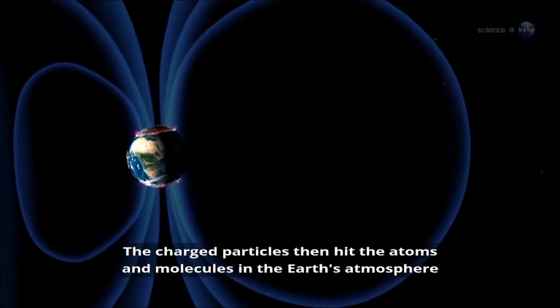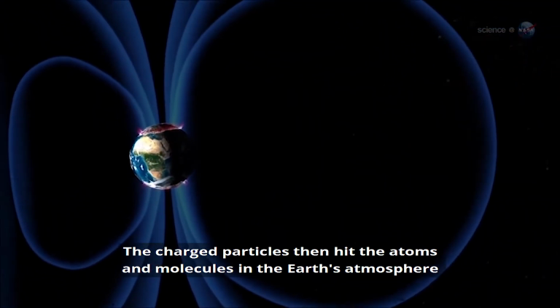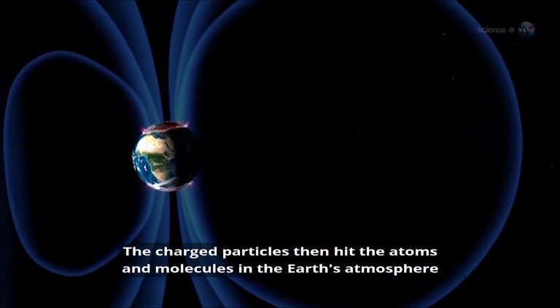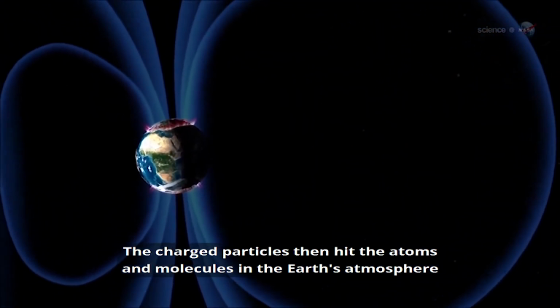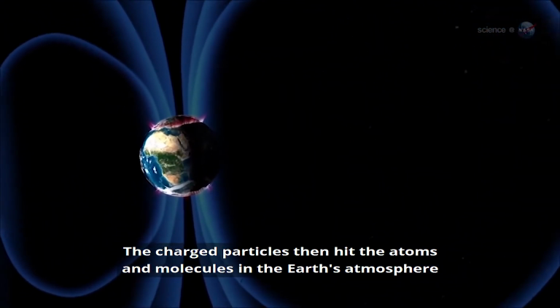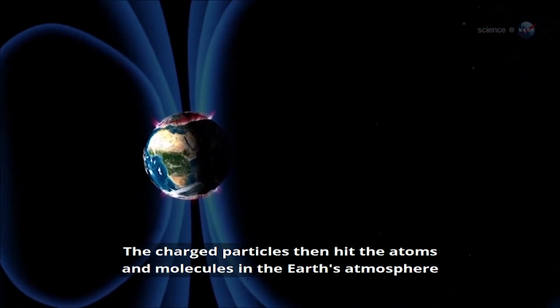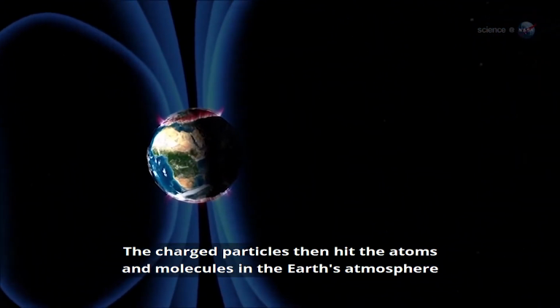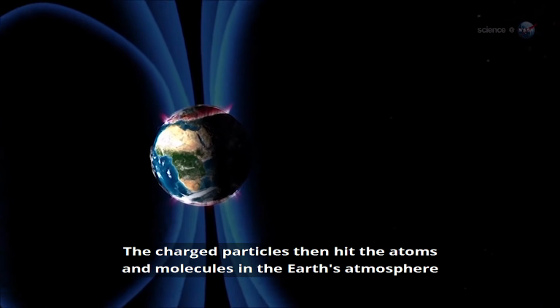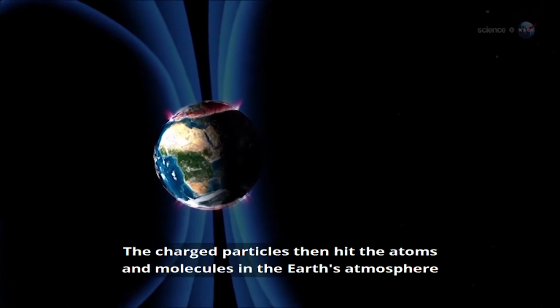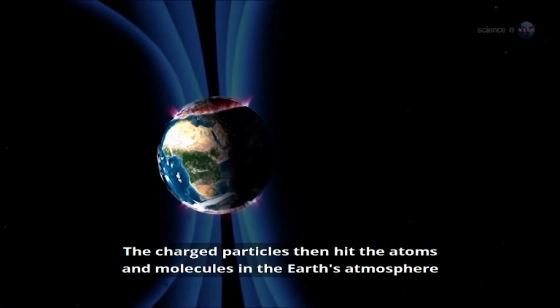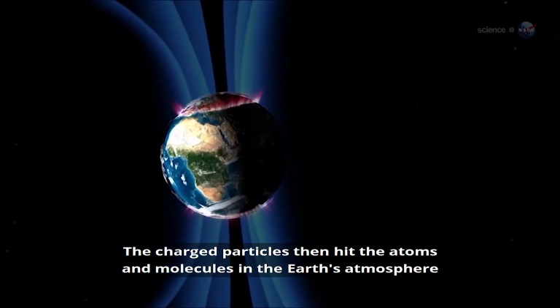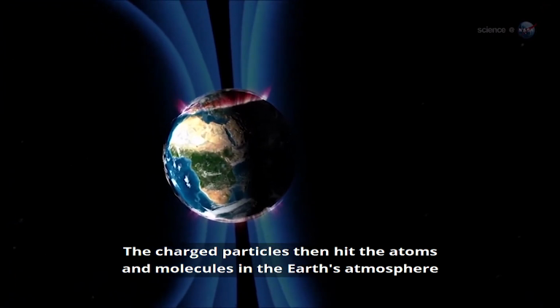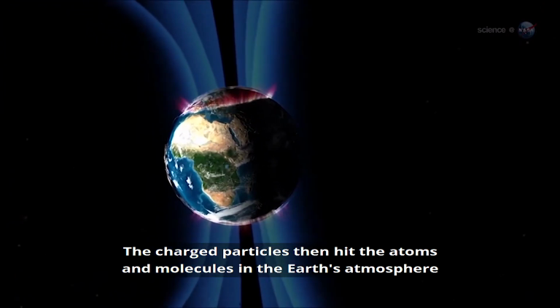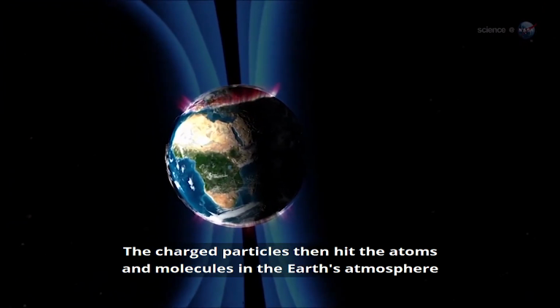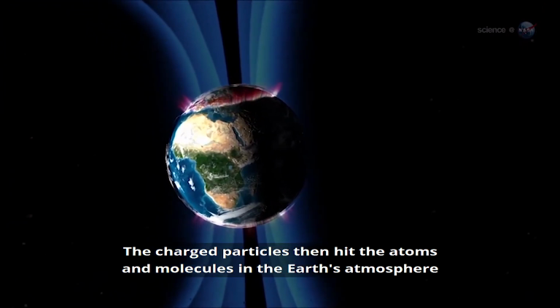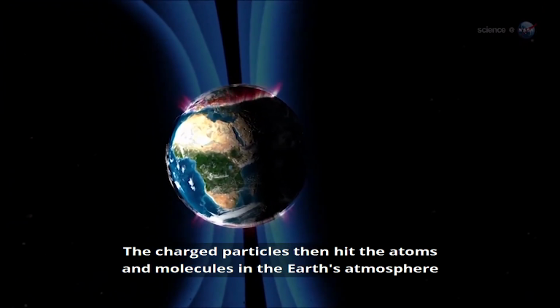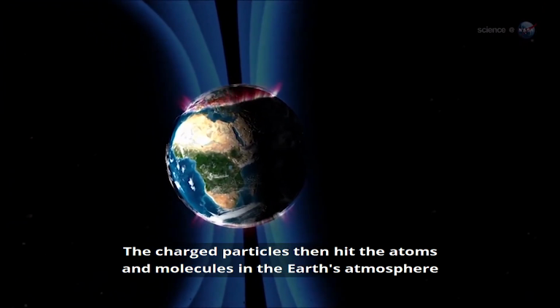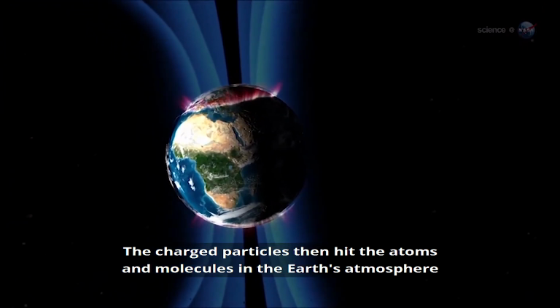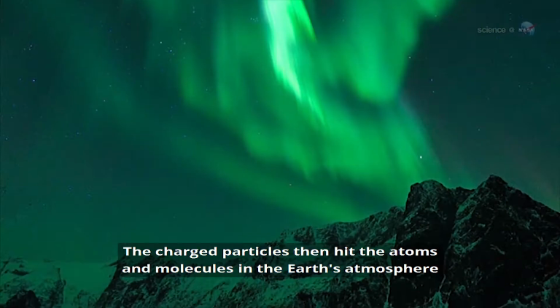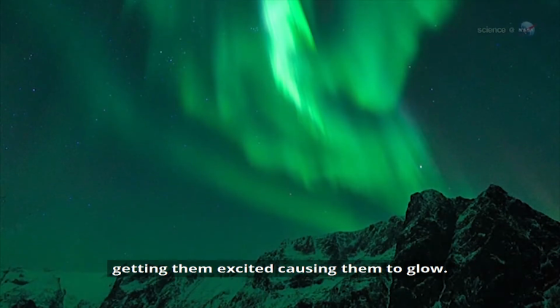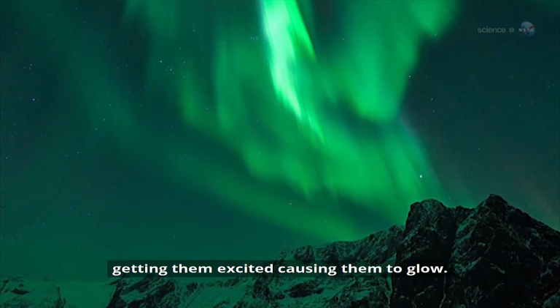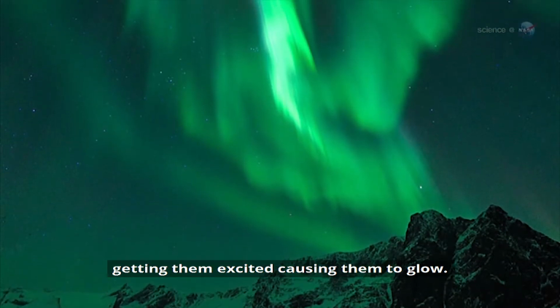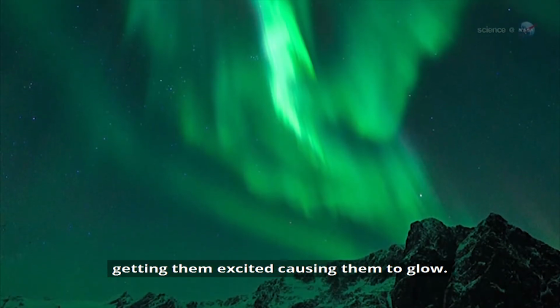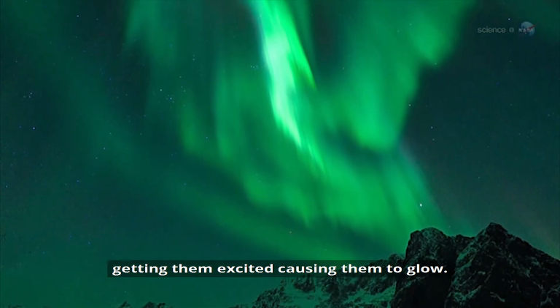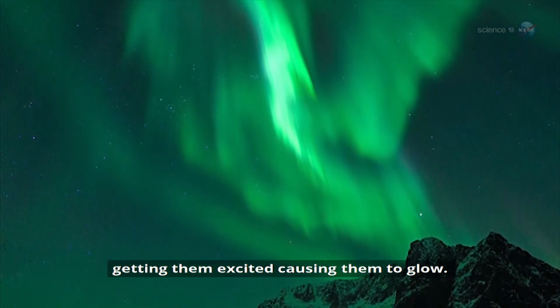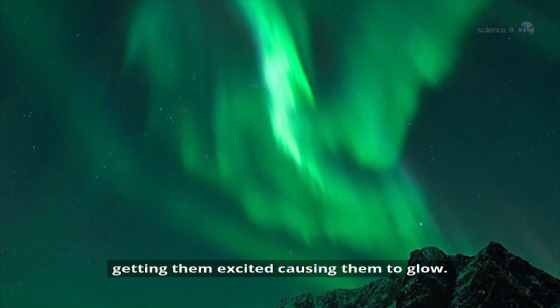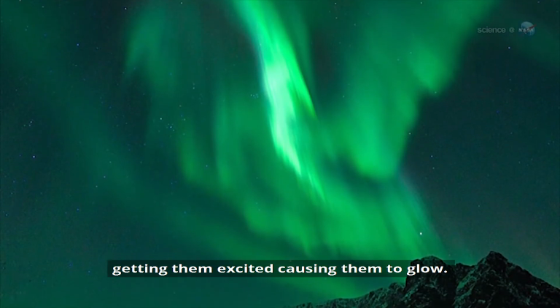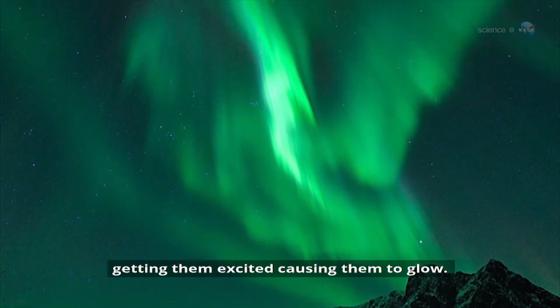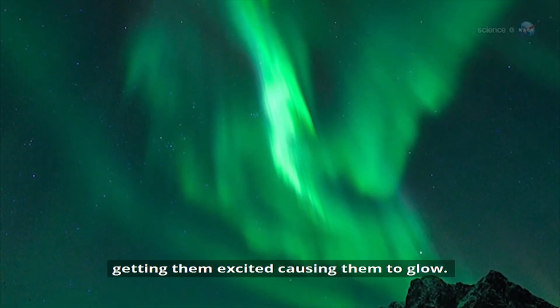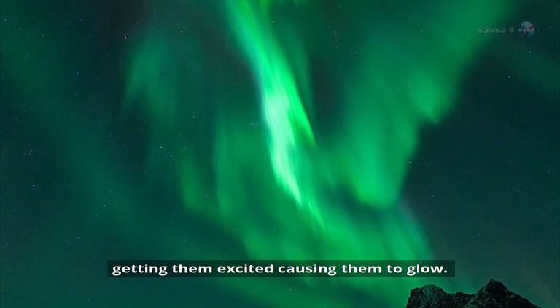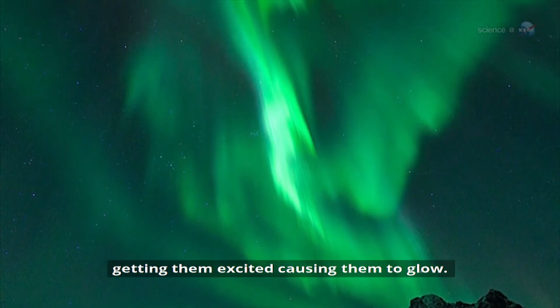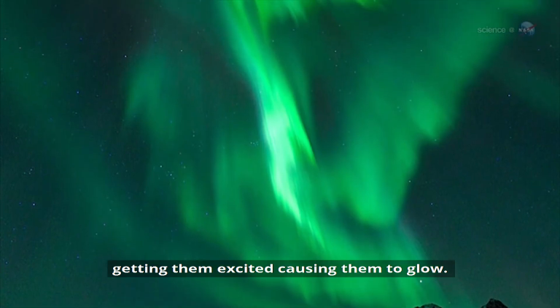The charged particles then hit the atoms and molecules in the Earth's atmosphere, getting them all excited, causing them to glow.